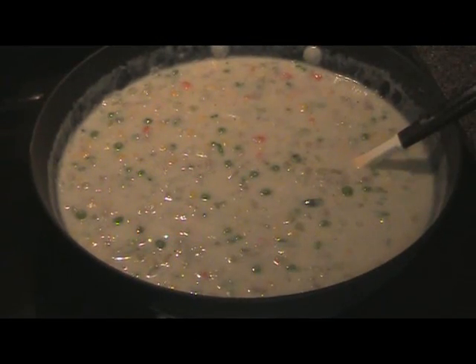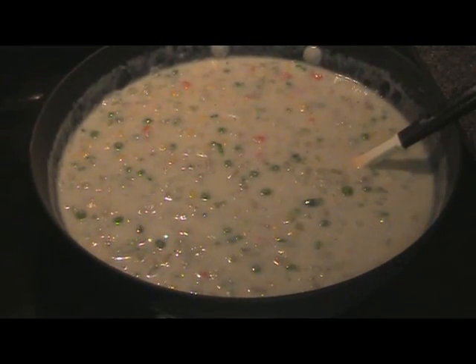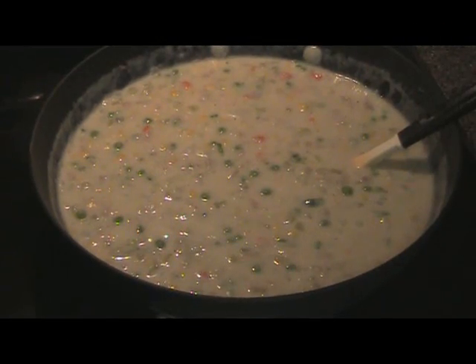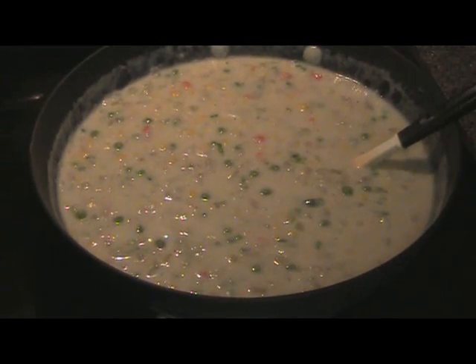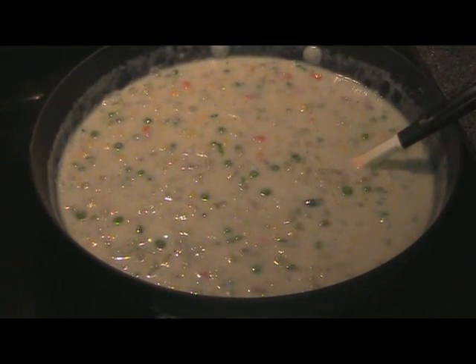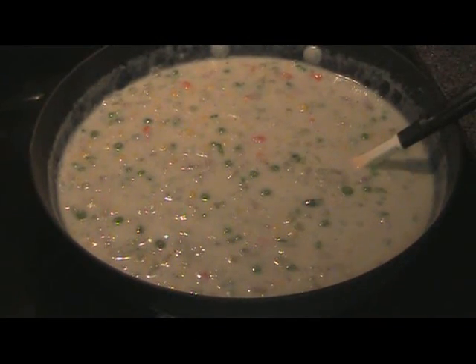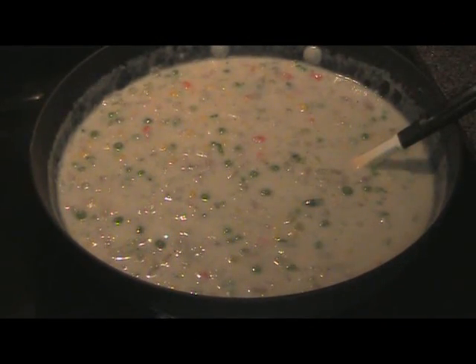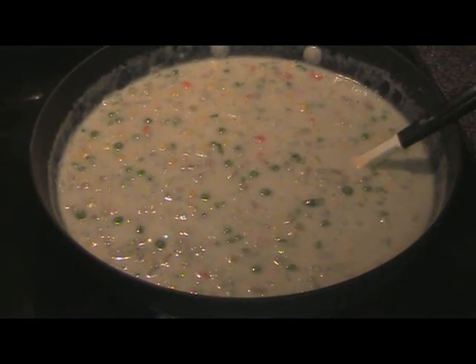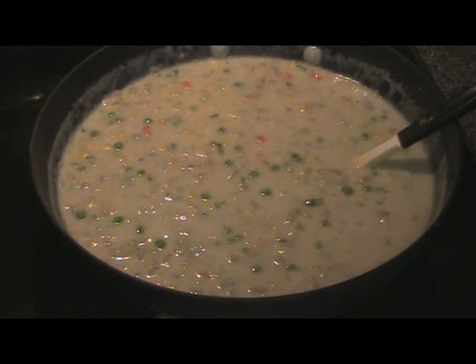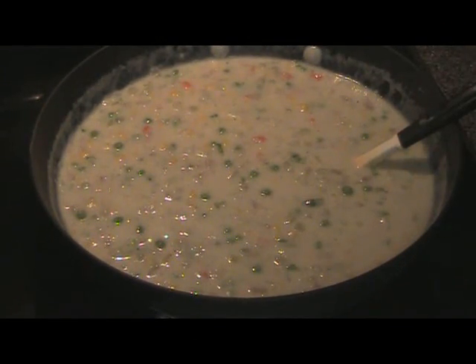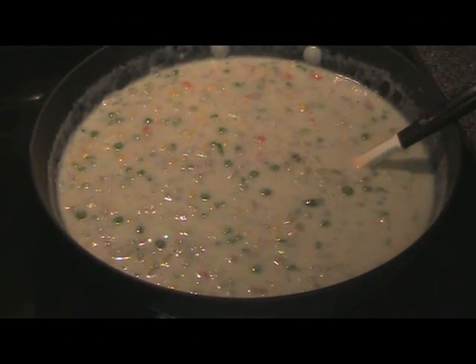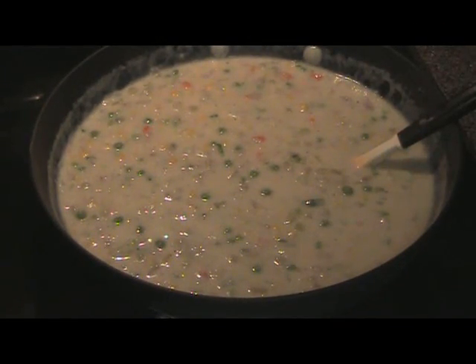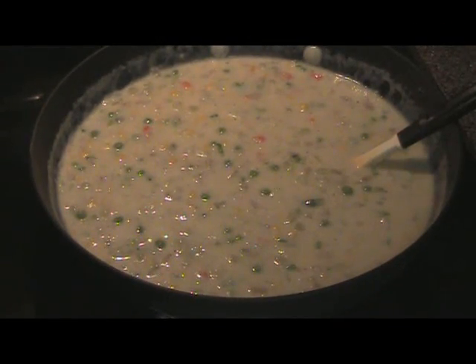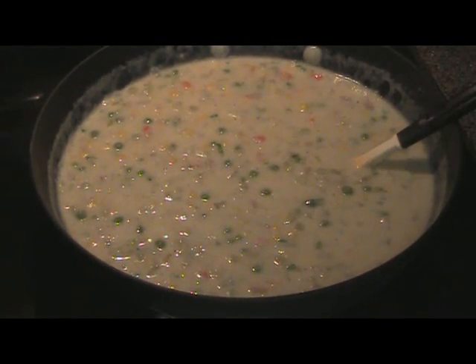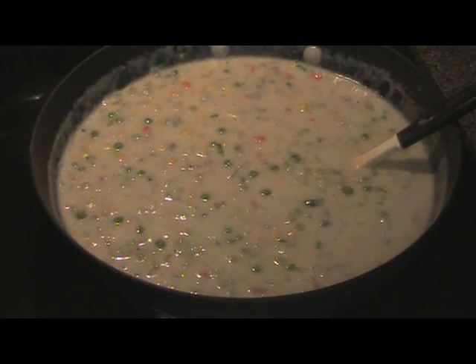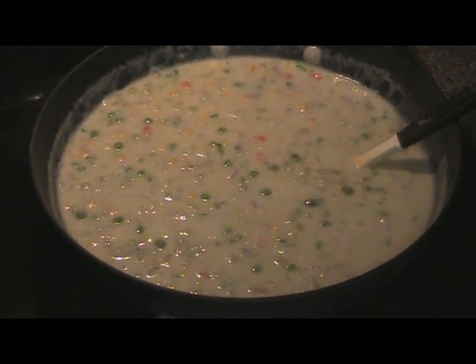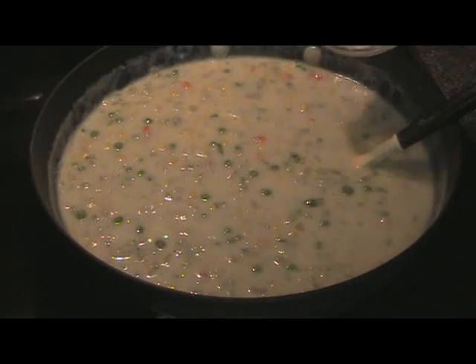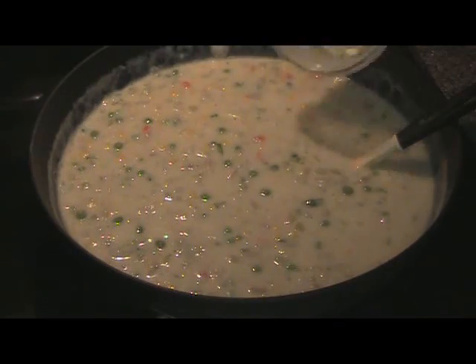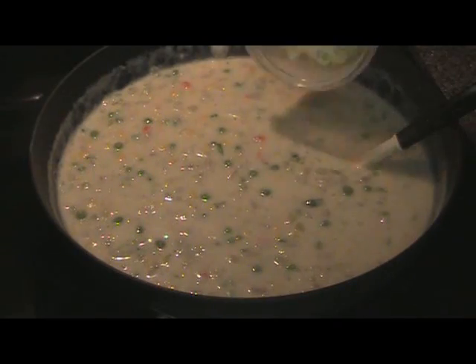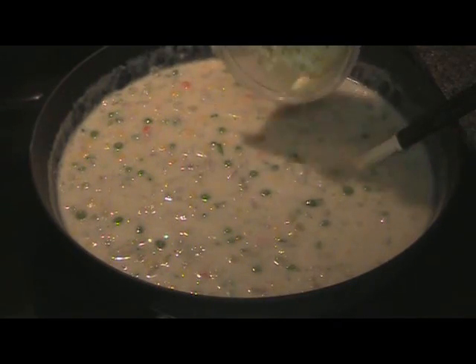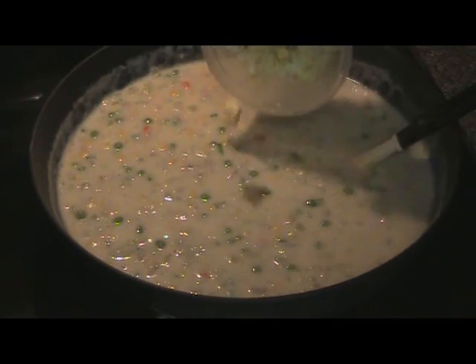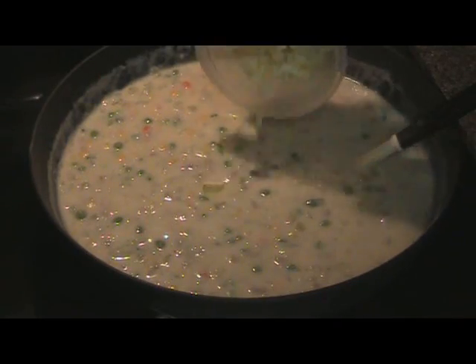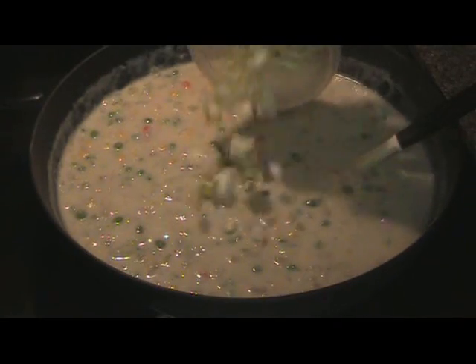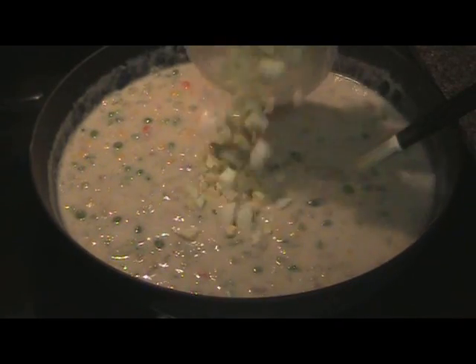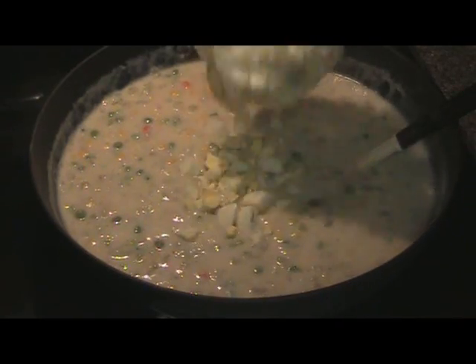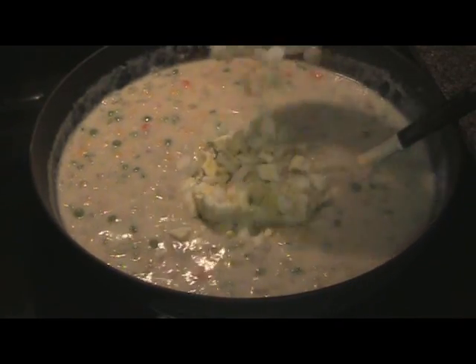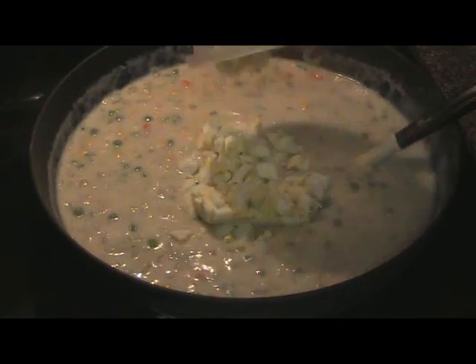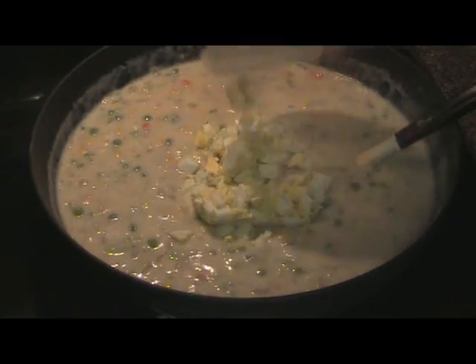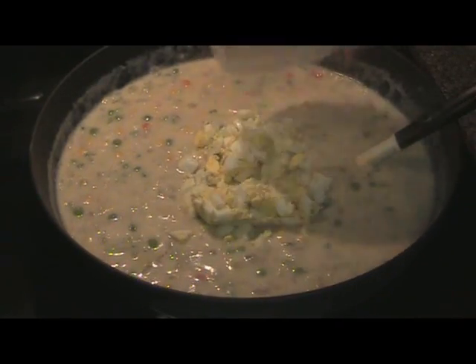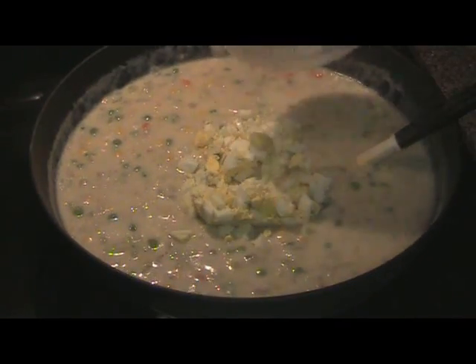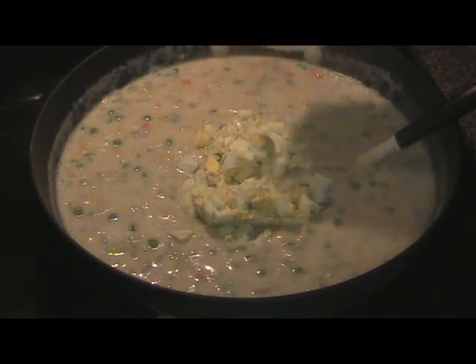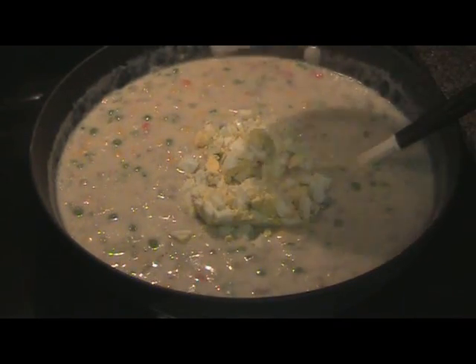I've turned off the heat and before we fill the pastry cups, don't forget to add your chopped eggs.